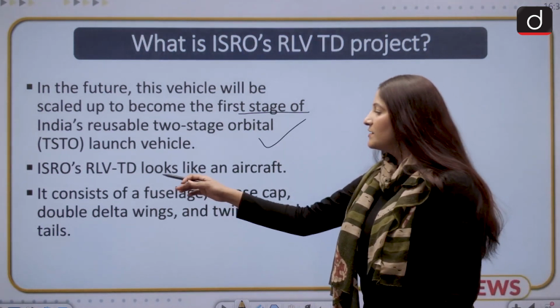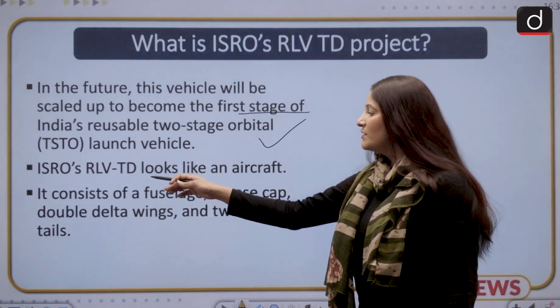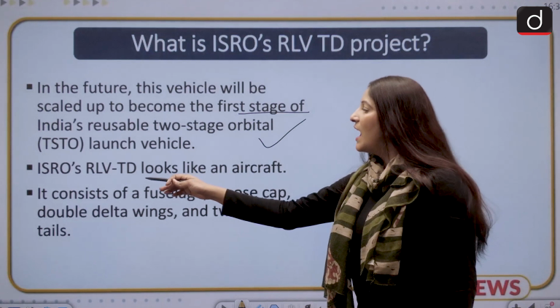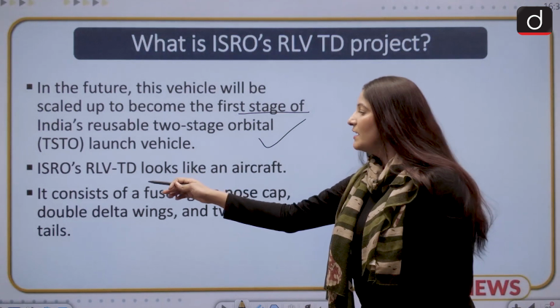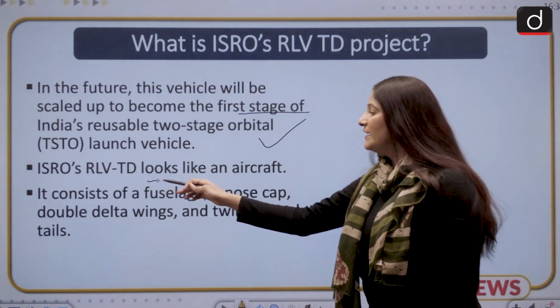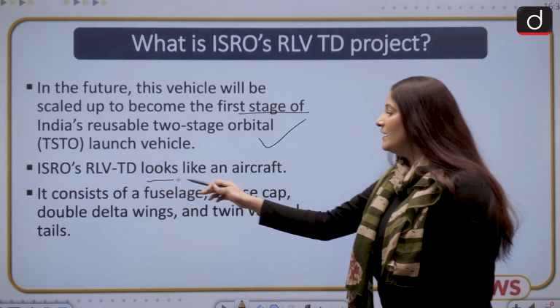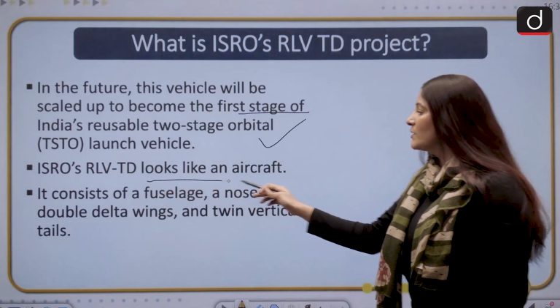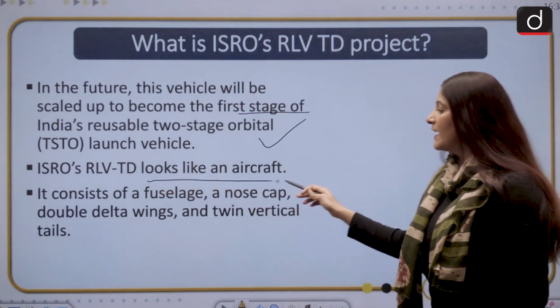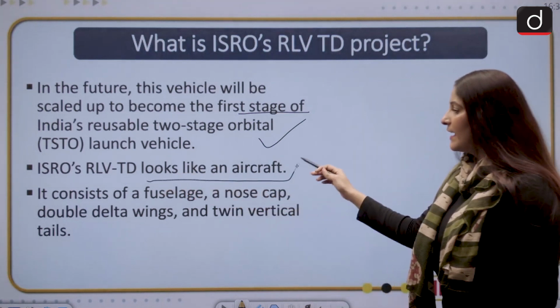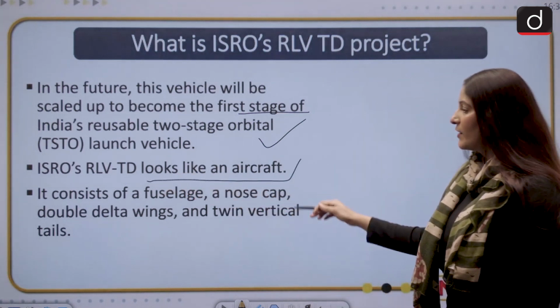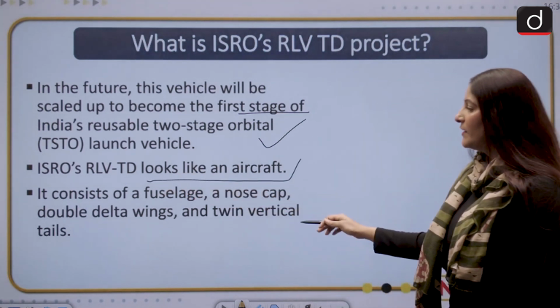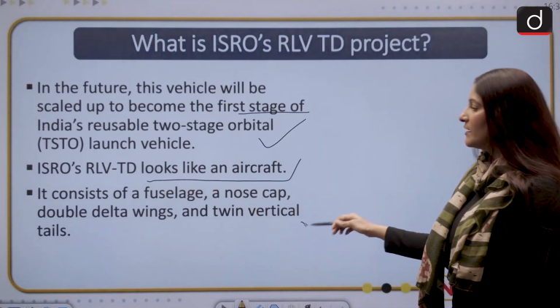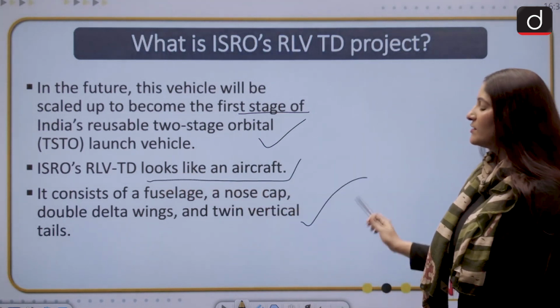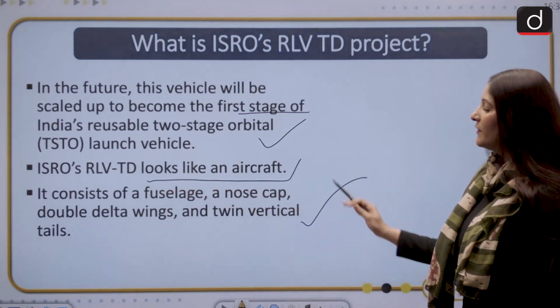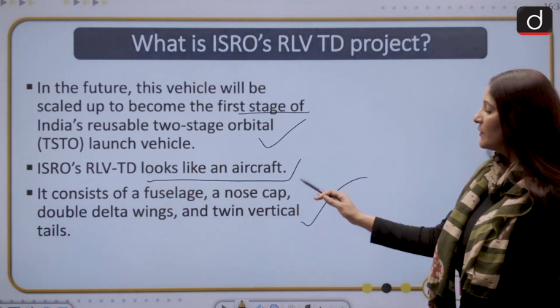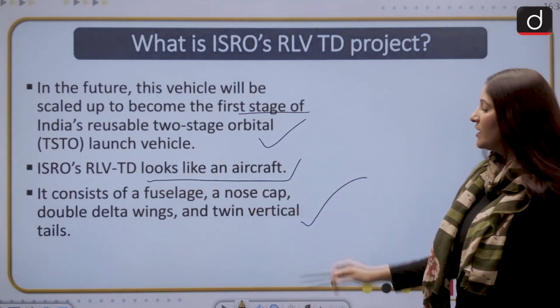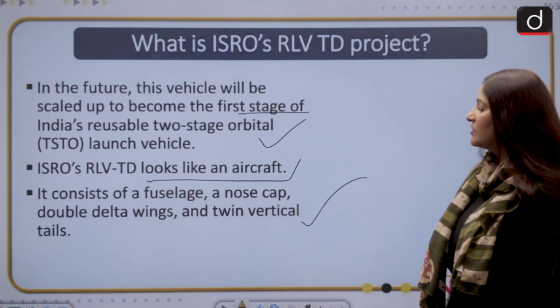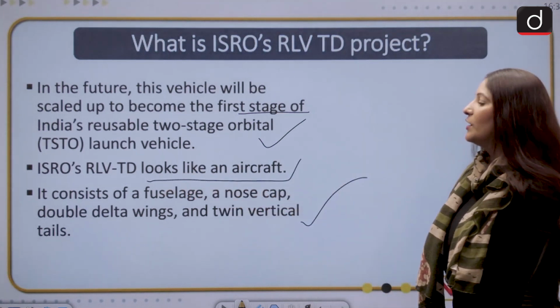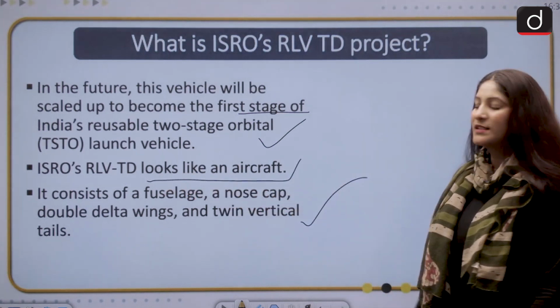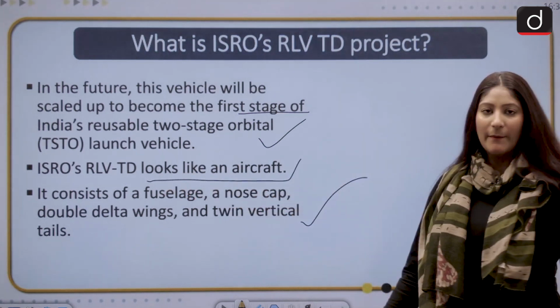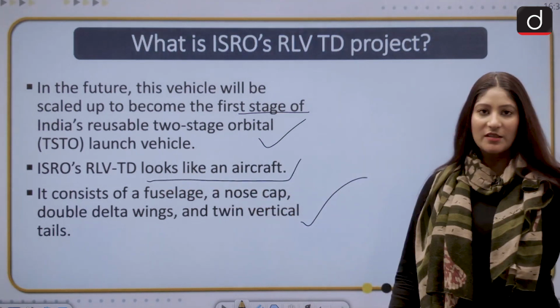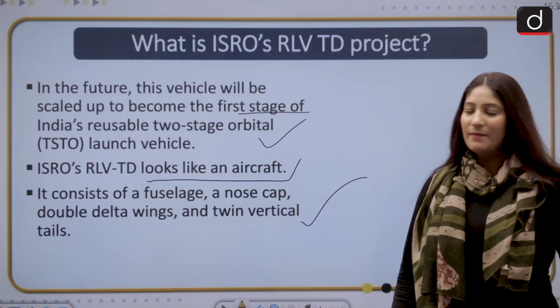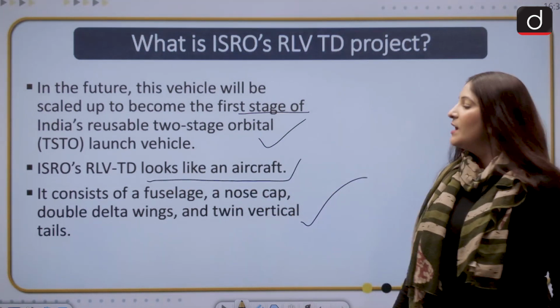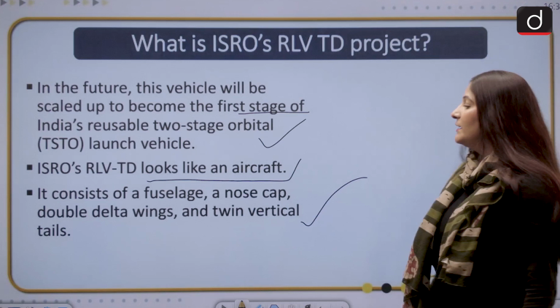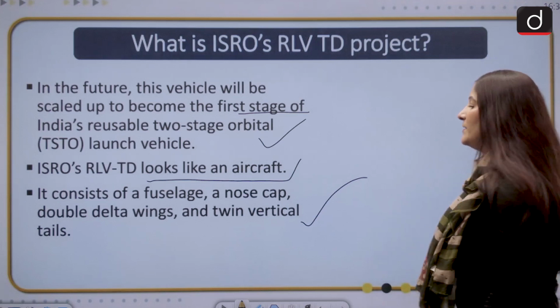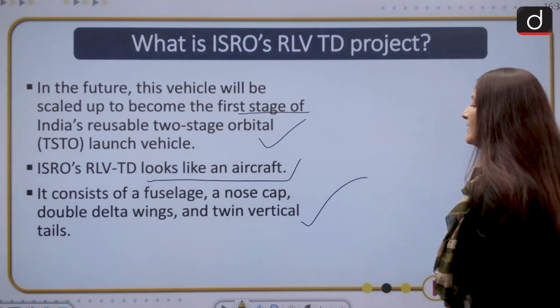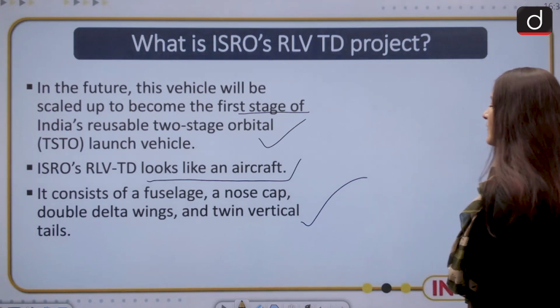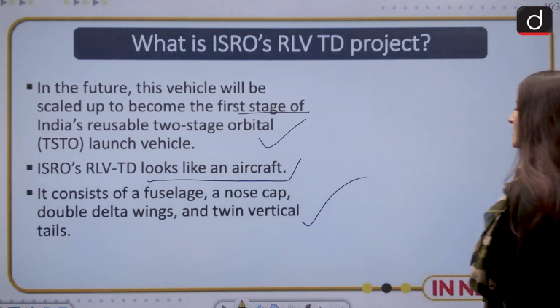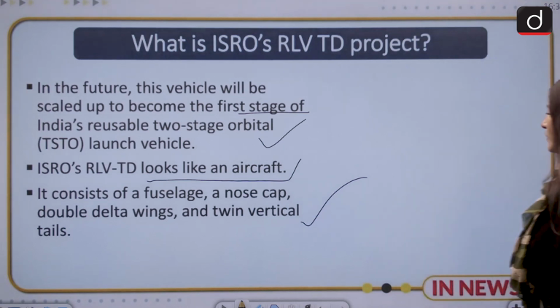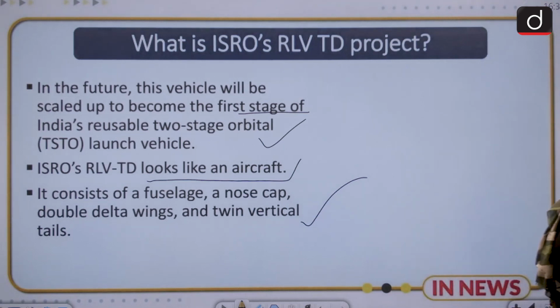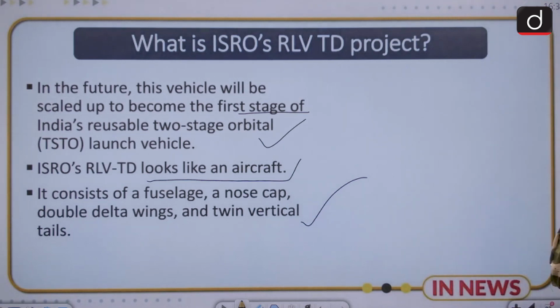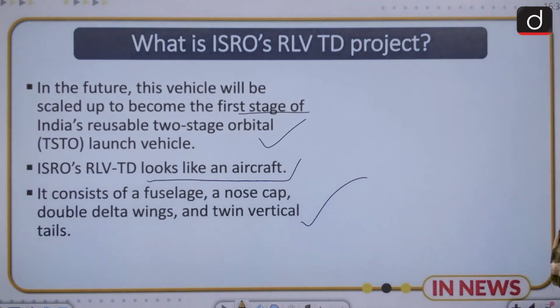ISRO's RLV TD looks like an aircraft and consists of a fuselage, a nose cap, double delta wings, and twin vertical tails.